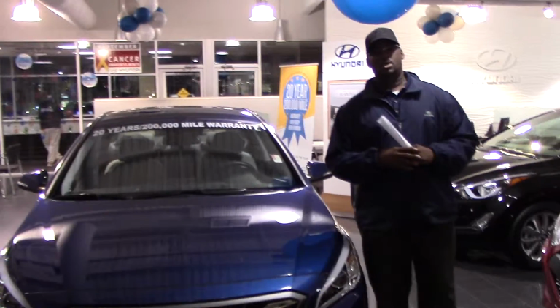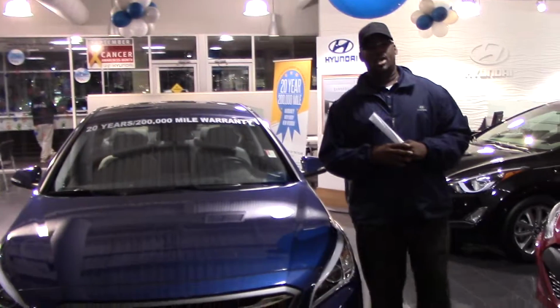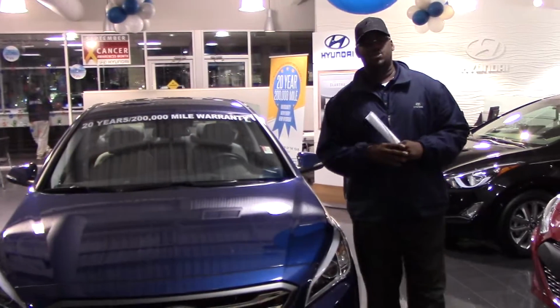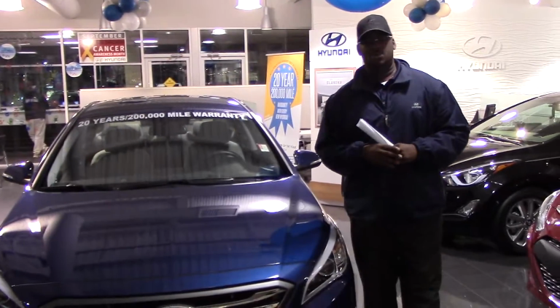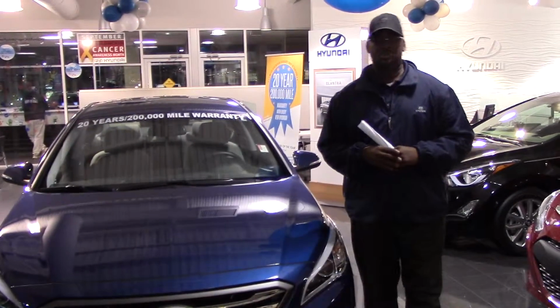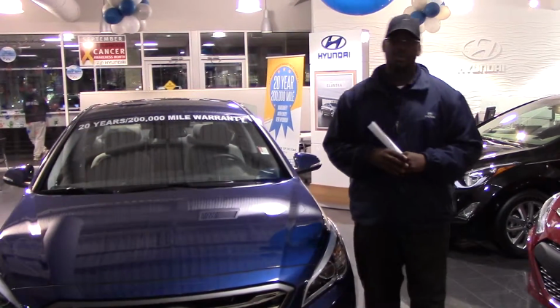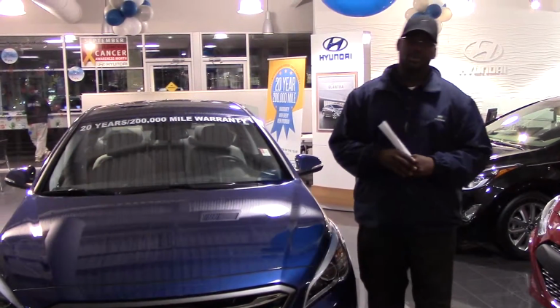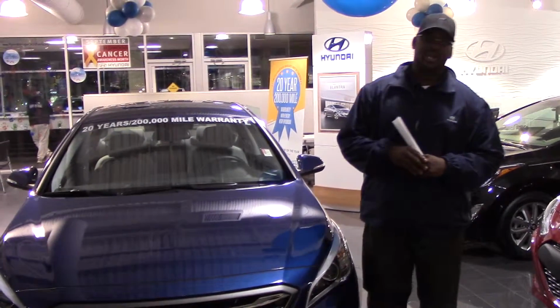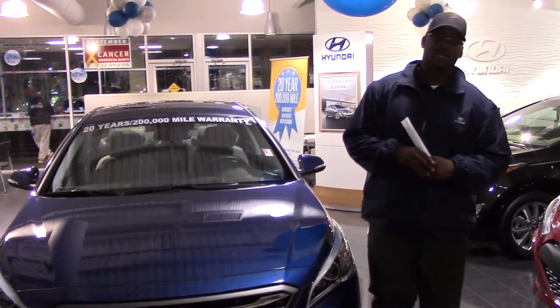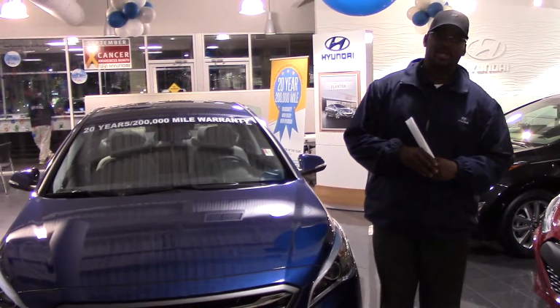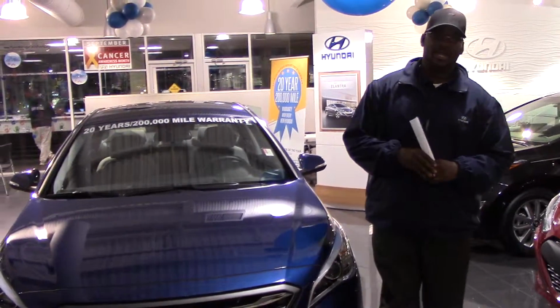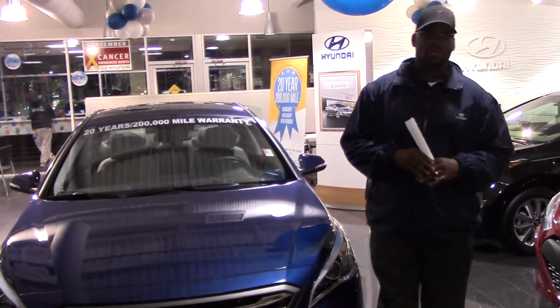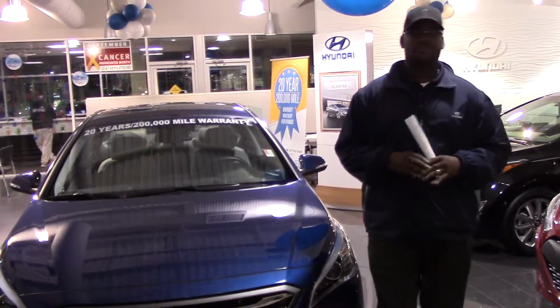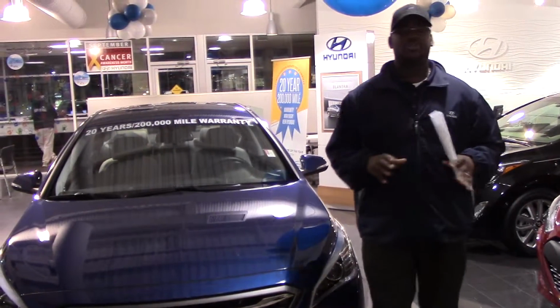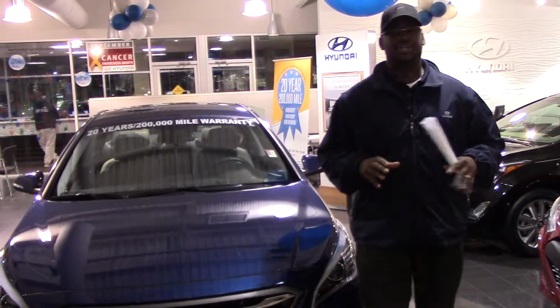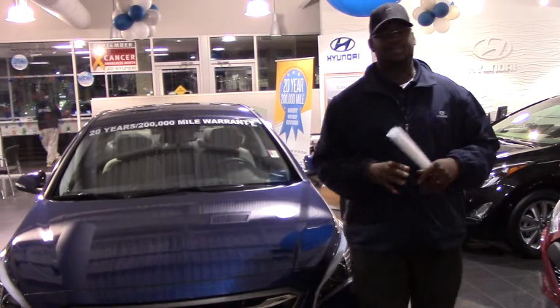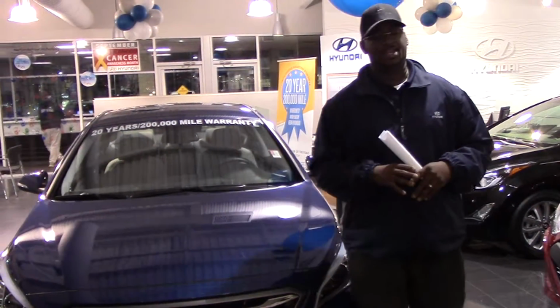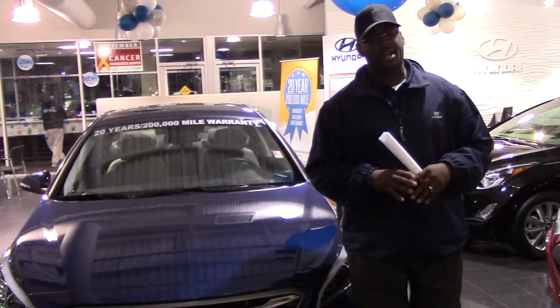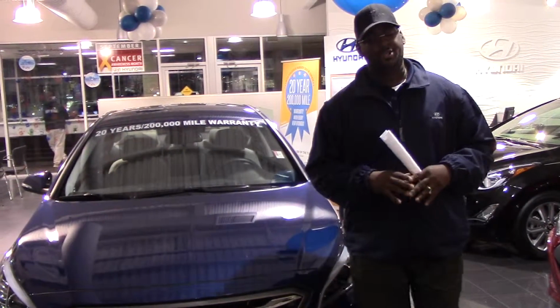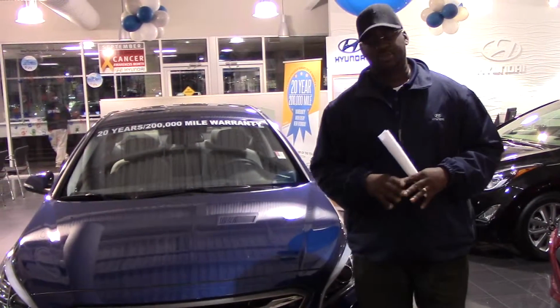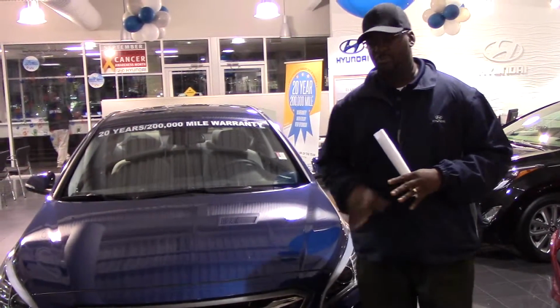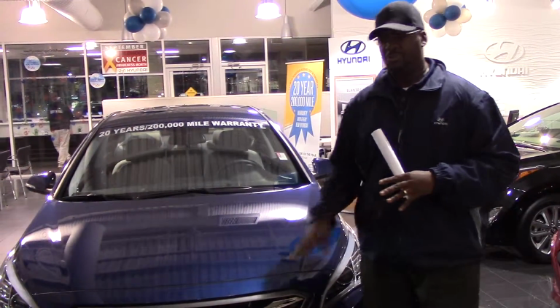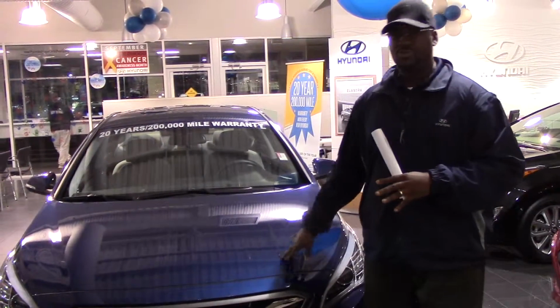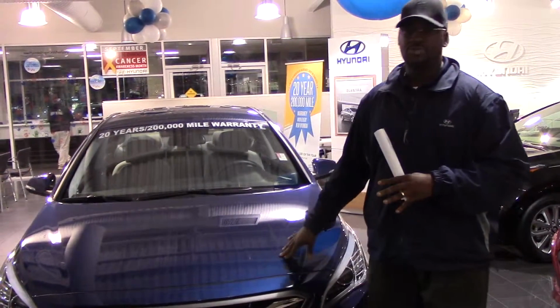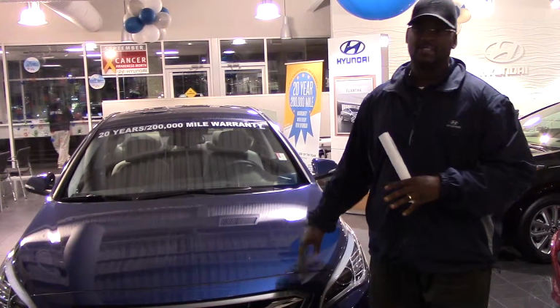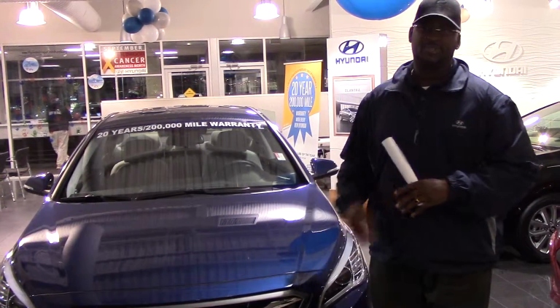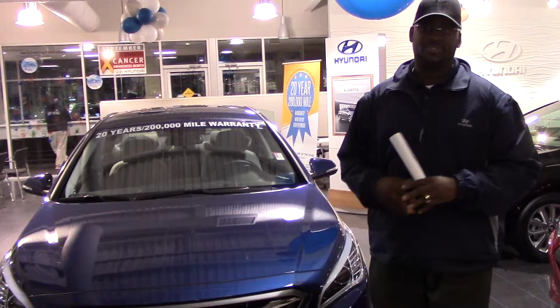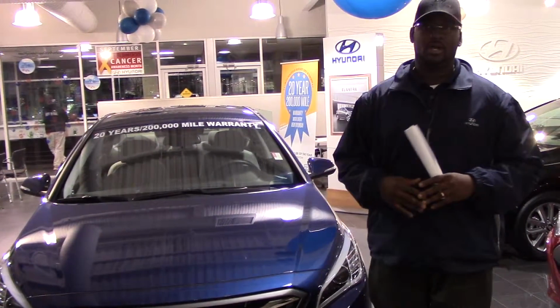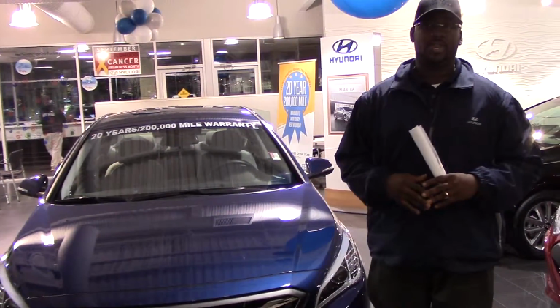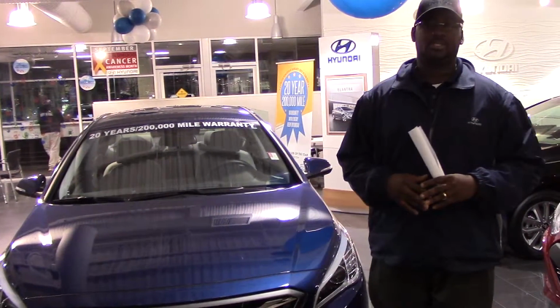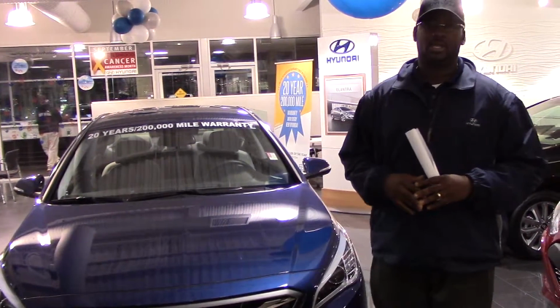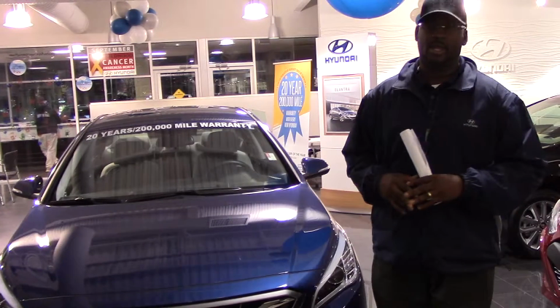Hey Jerome, it's Corey here with Tamron Hyundai. I want to first thank you for your interest in the beautiful 2015 Hyundai Sonata.